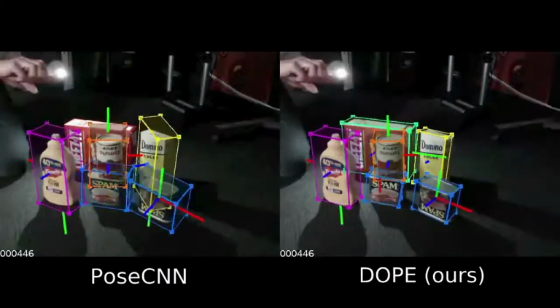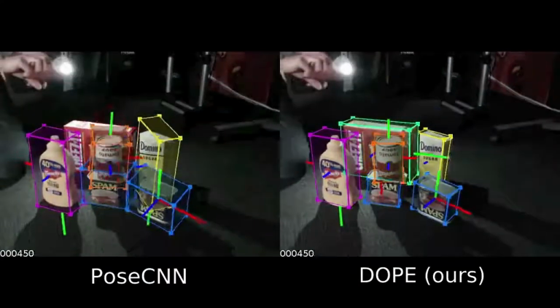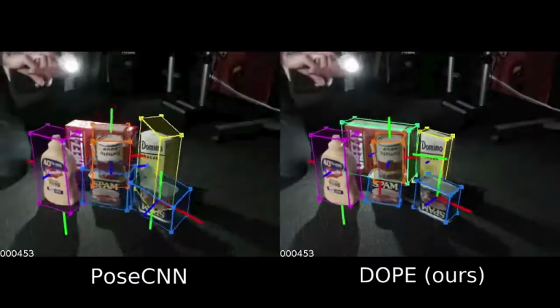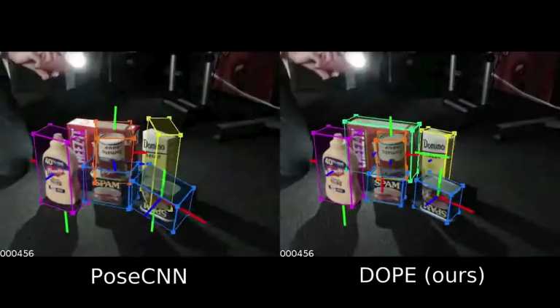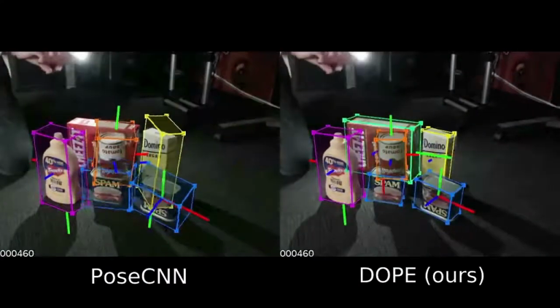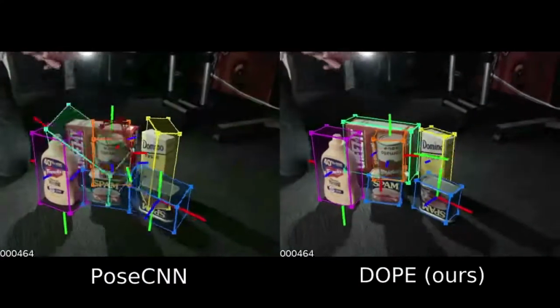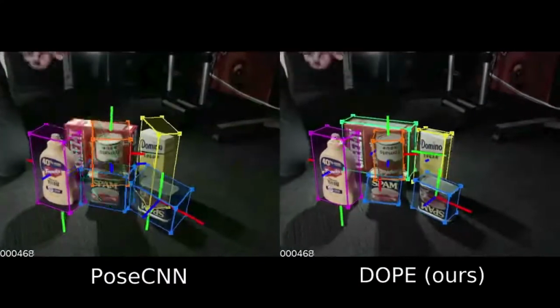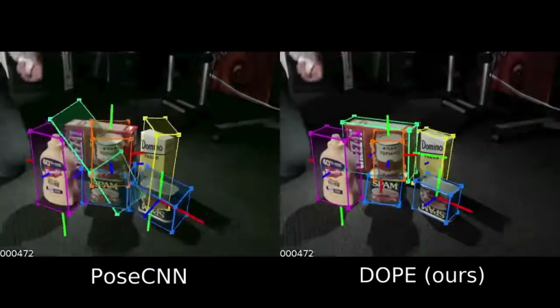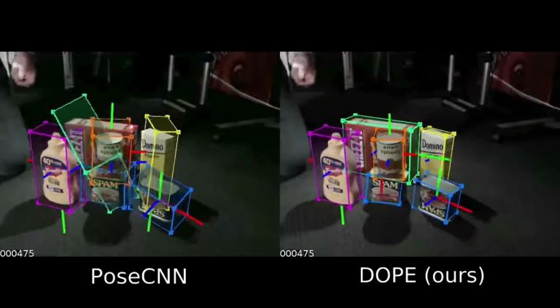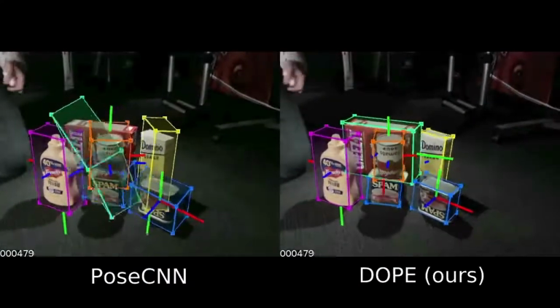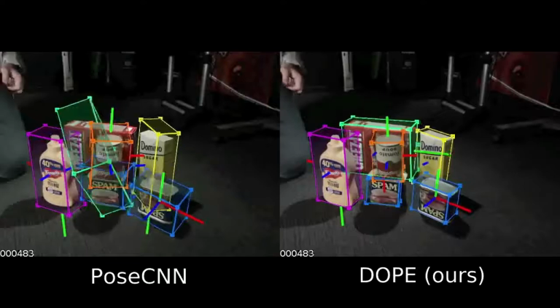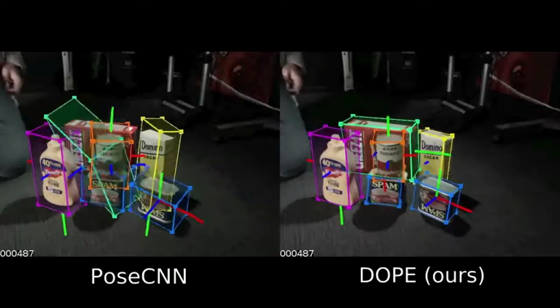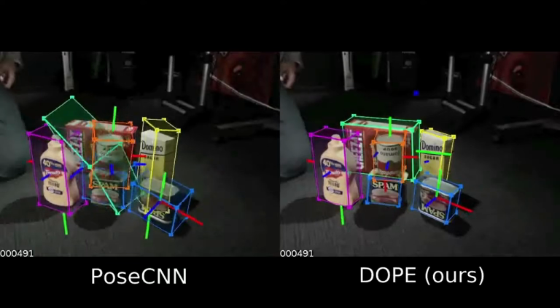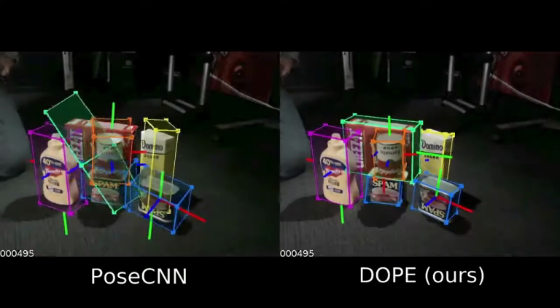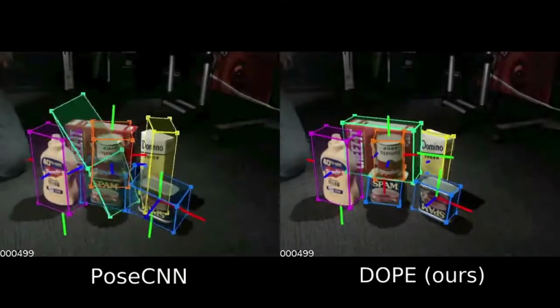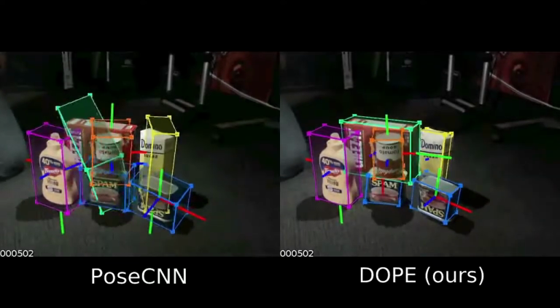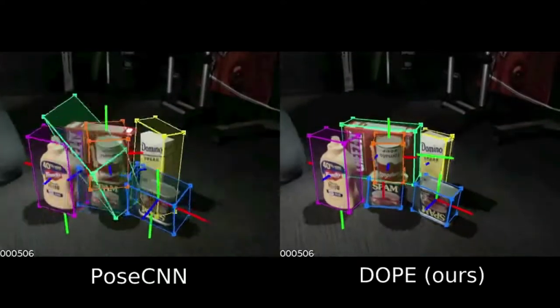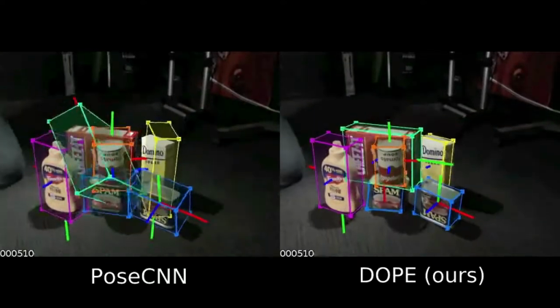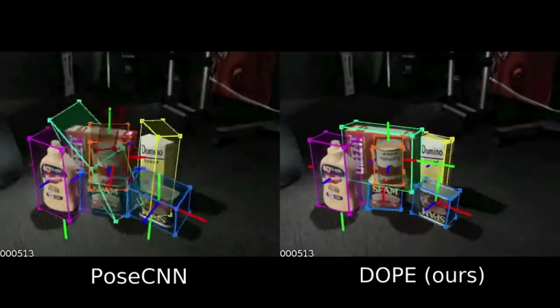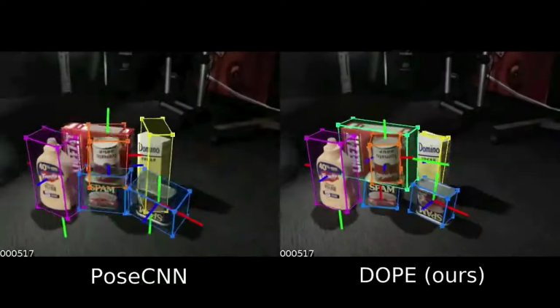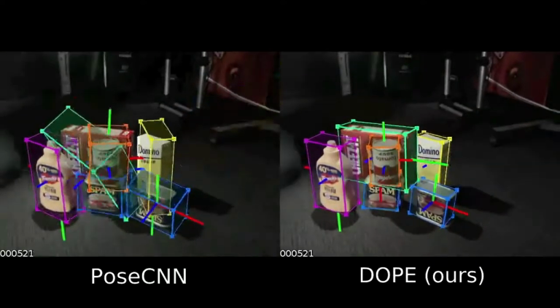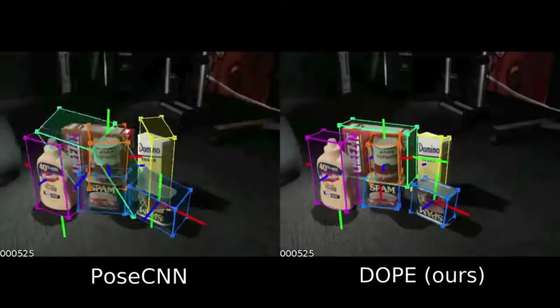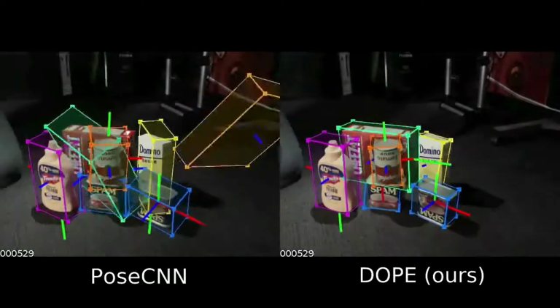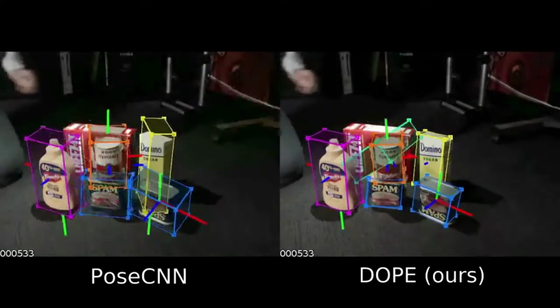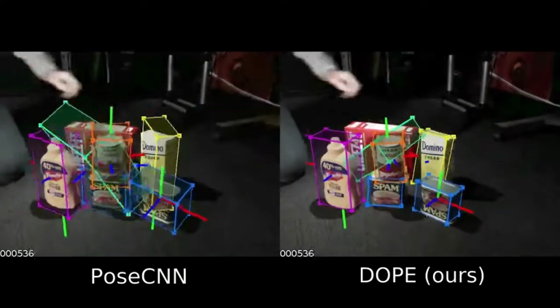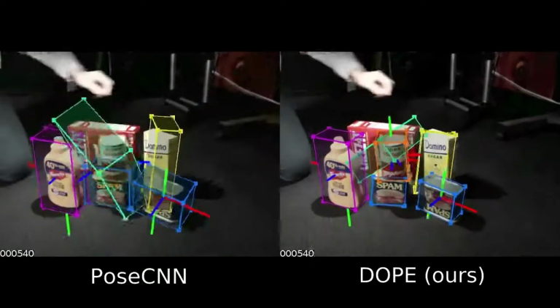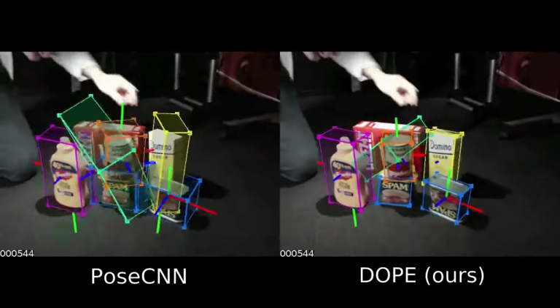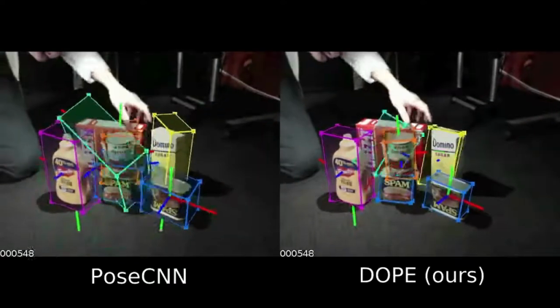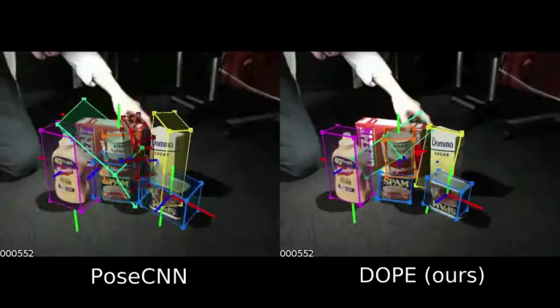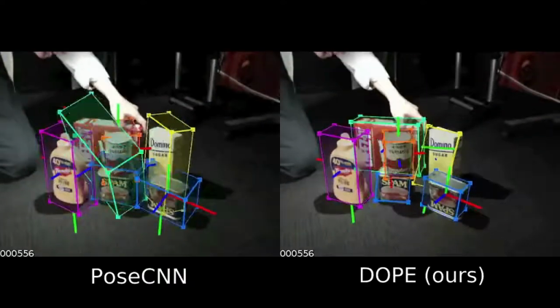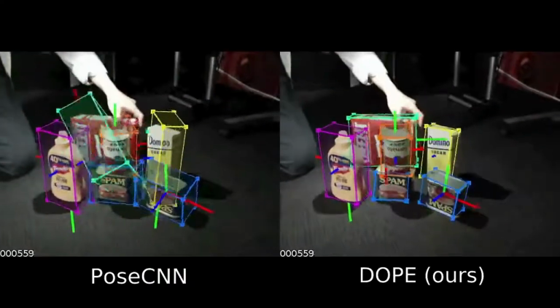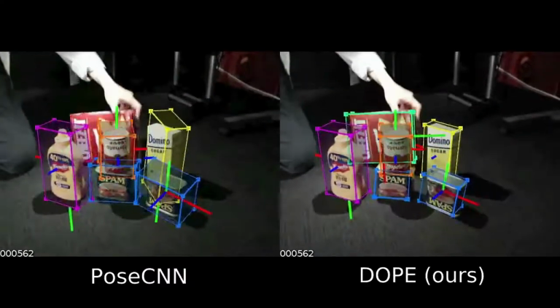This breakthrough is important because it allows robust robotic manipulation in the real world.